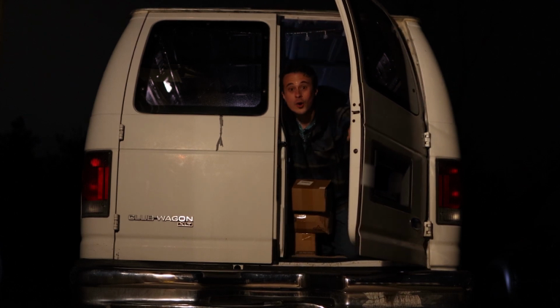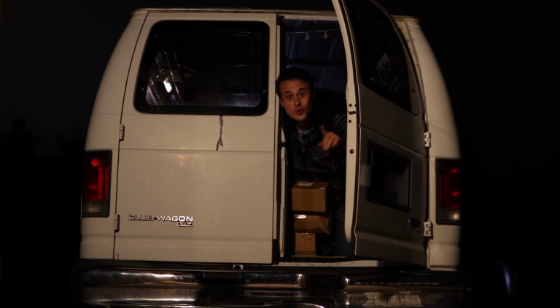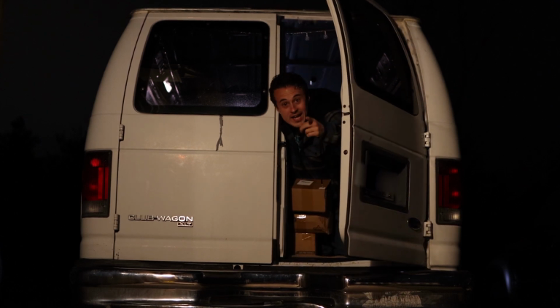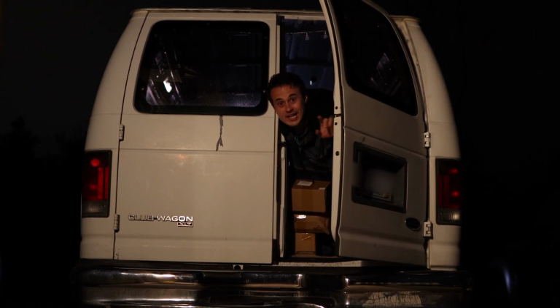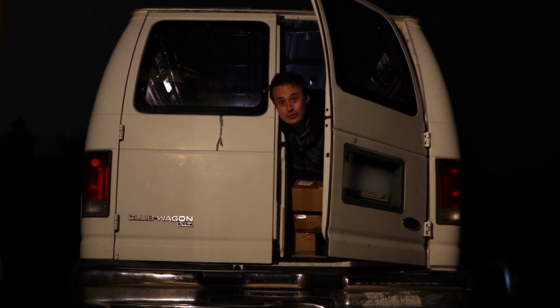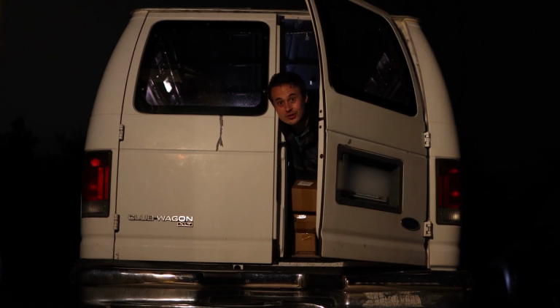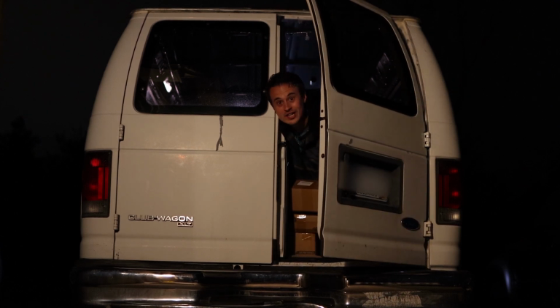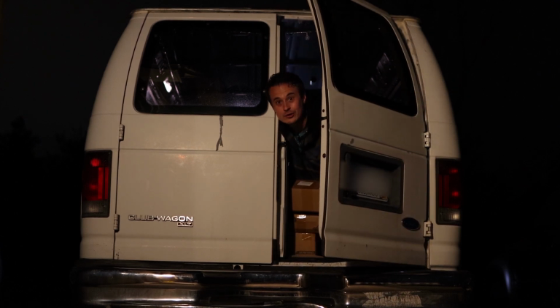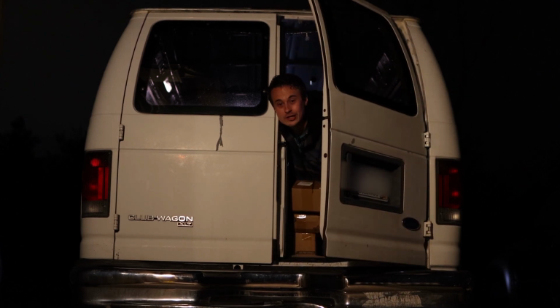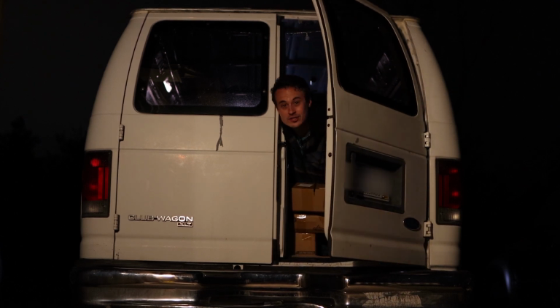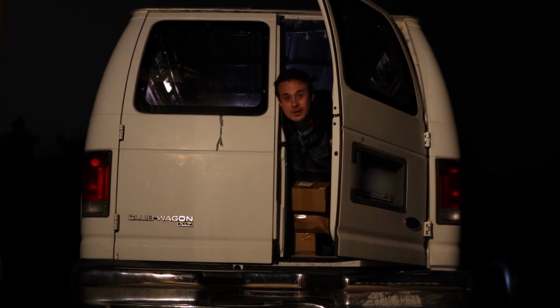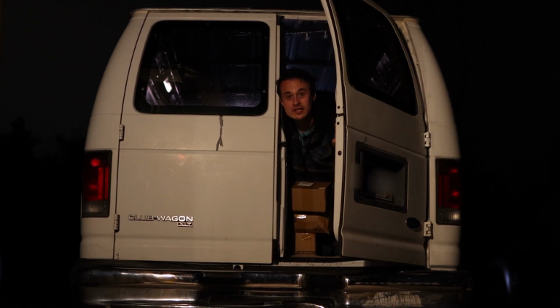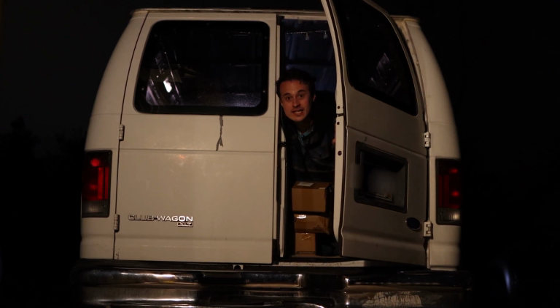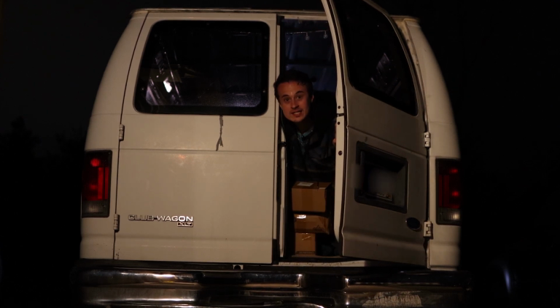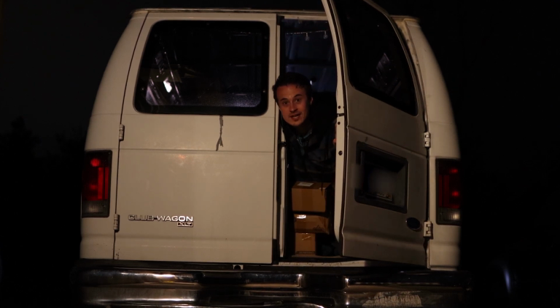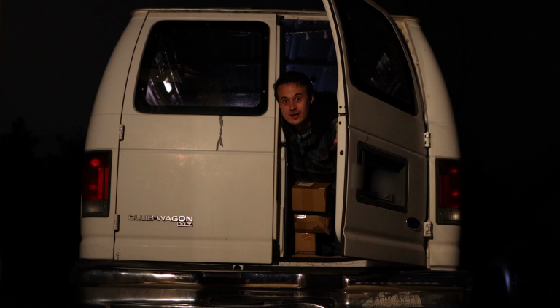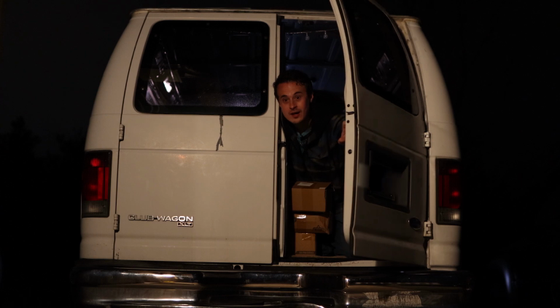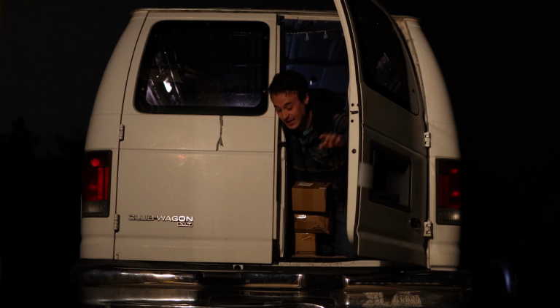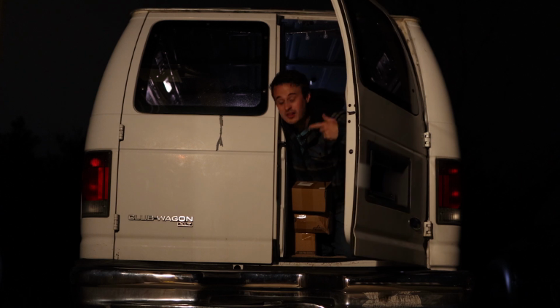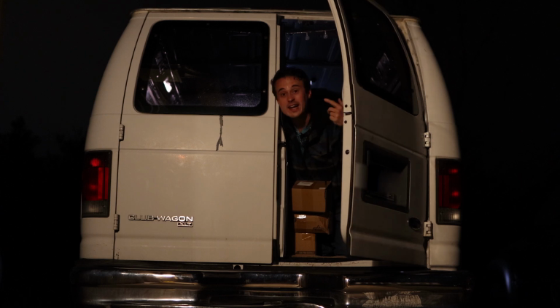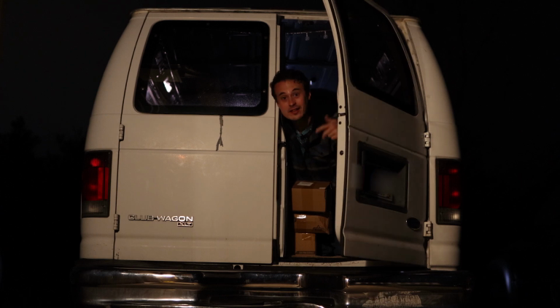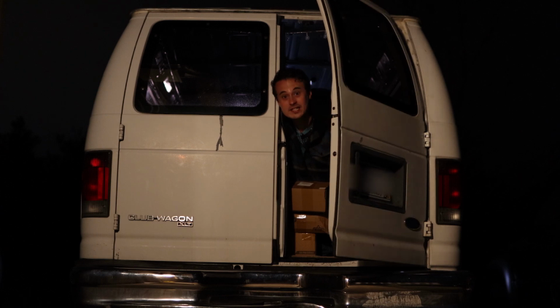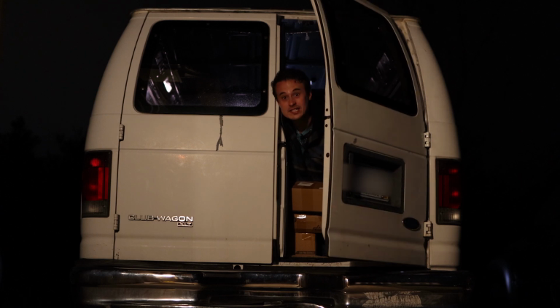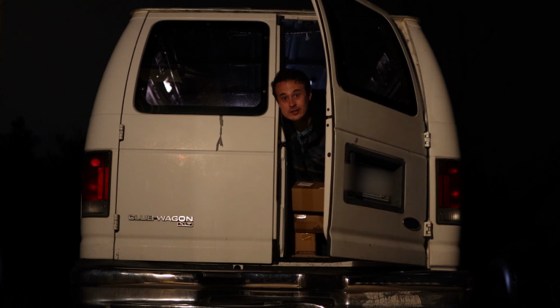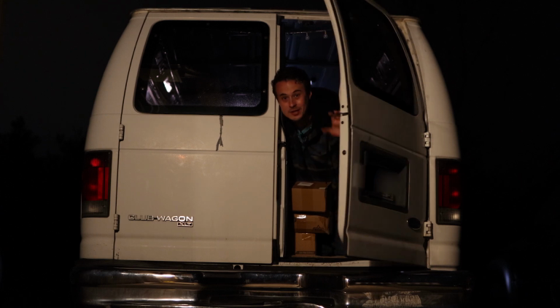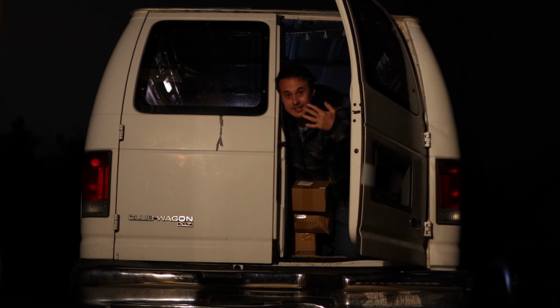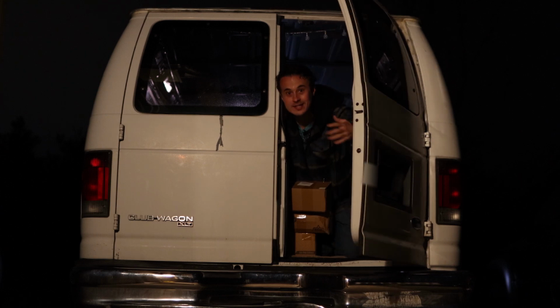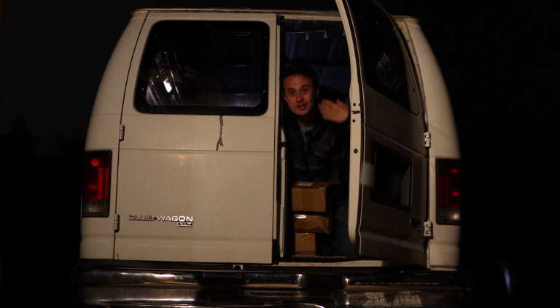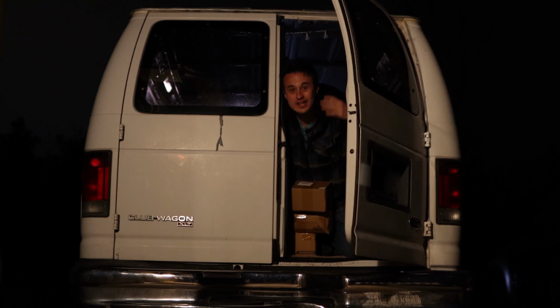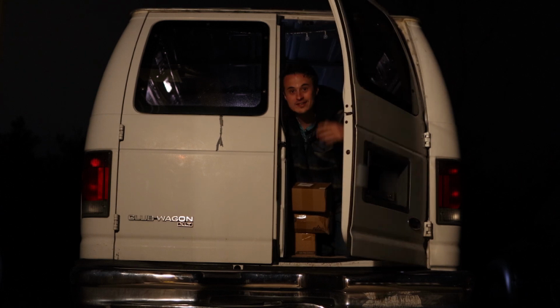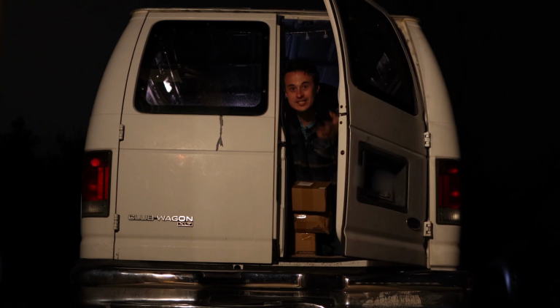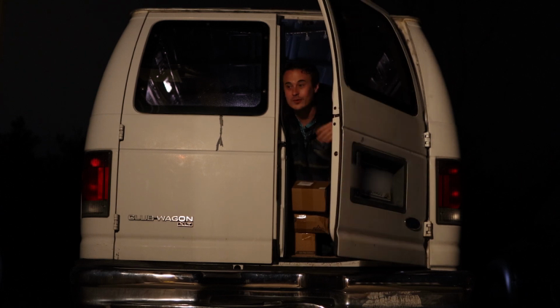Oh hey, you look like you can use some LEDs. I got a lot of LEDs in here — come on, get in my van, let's go.